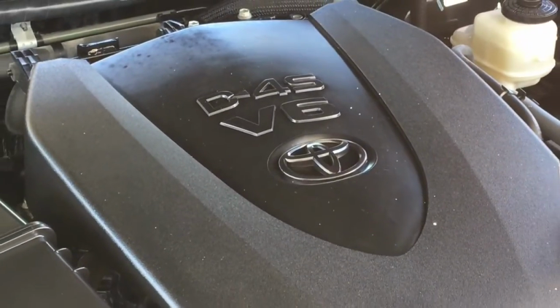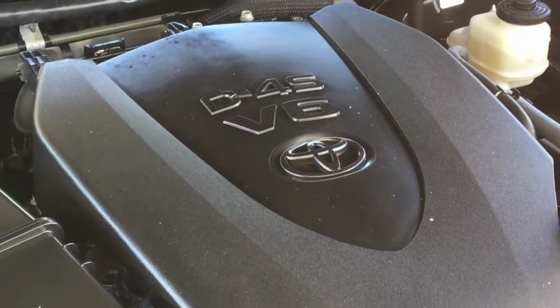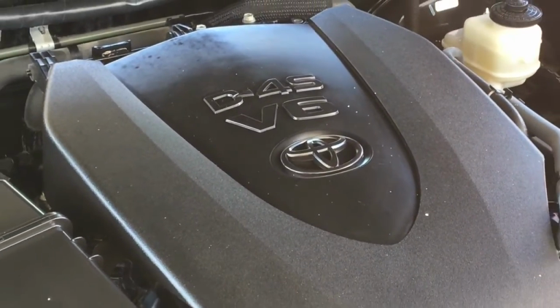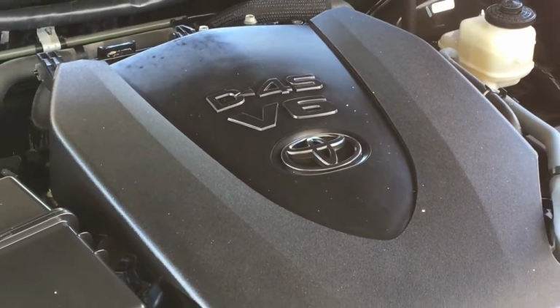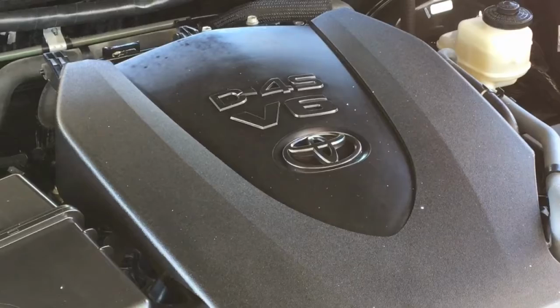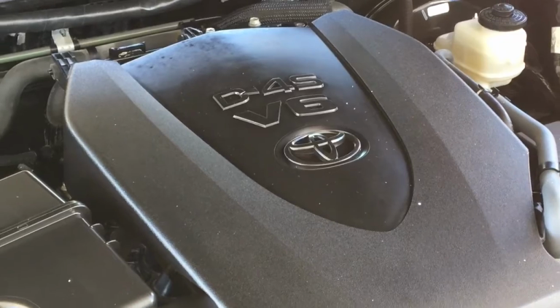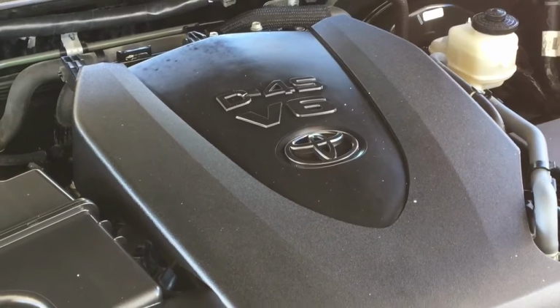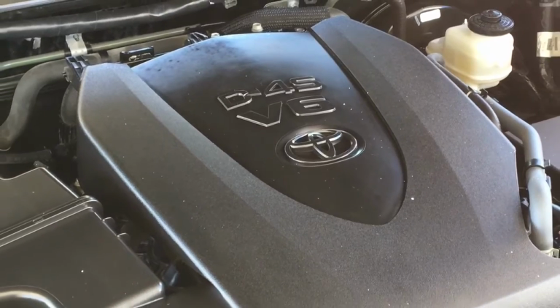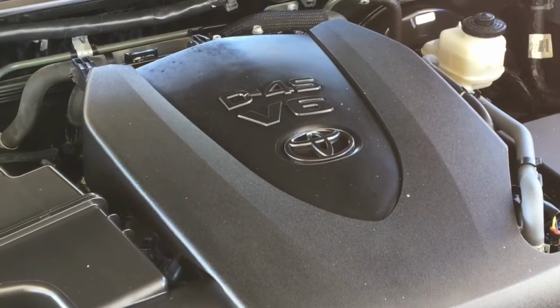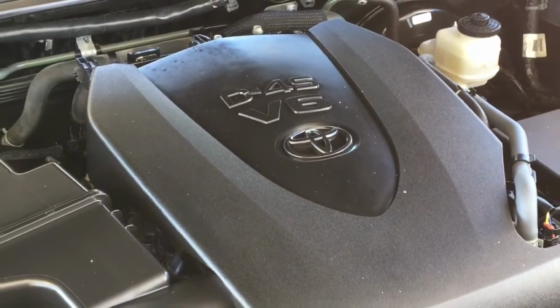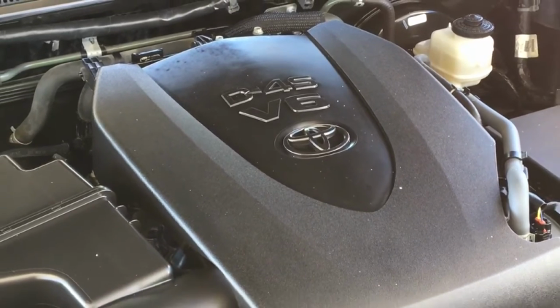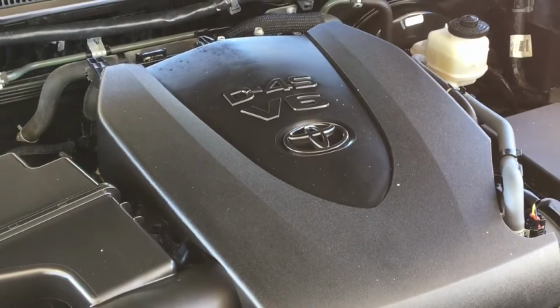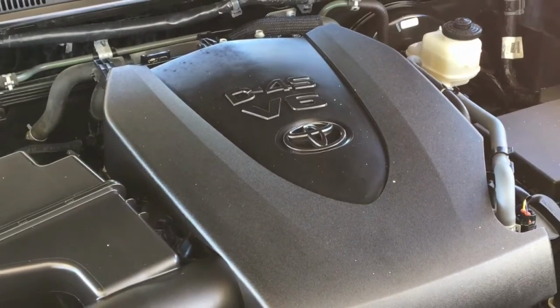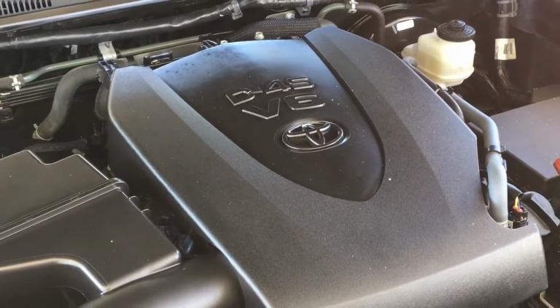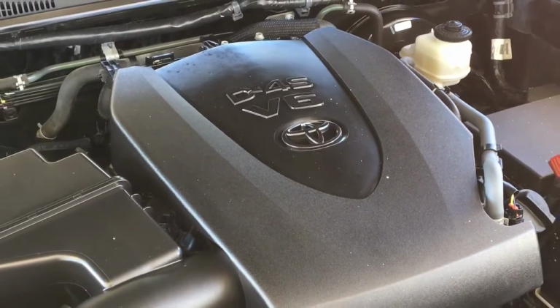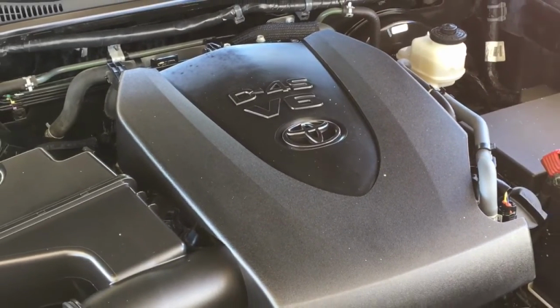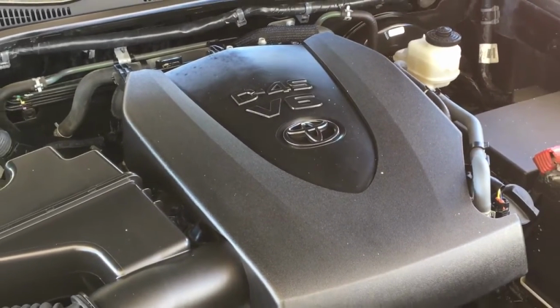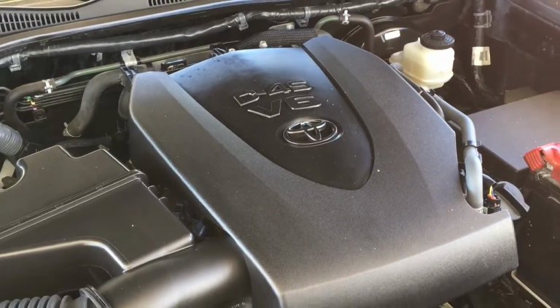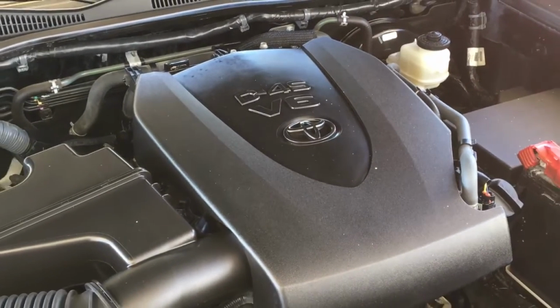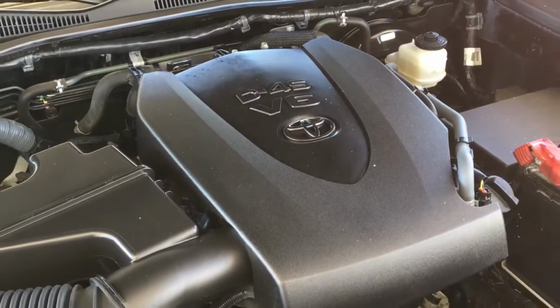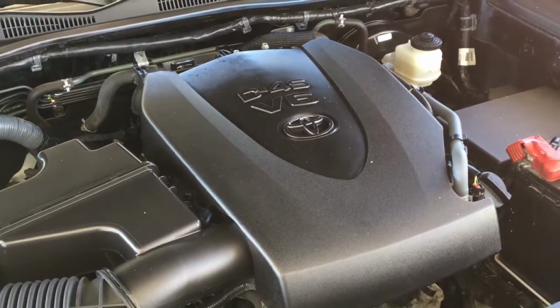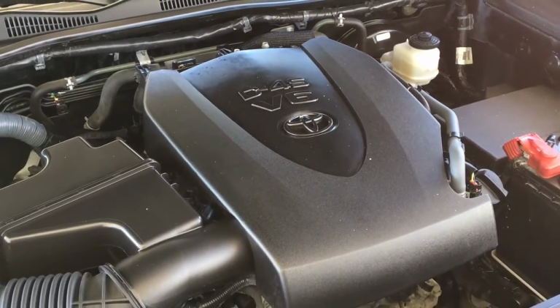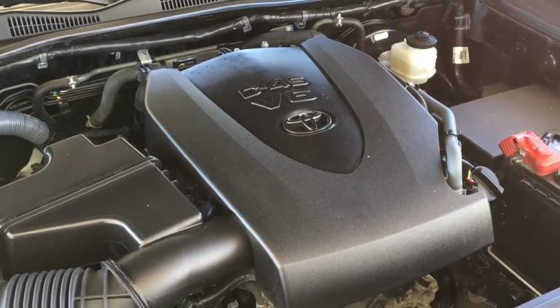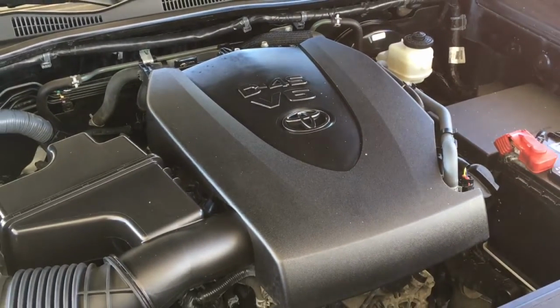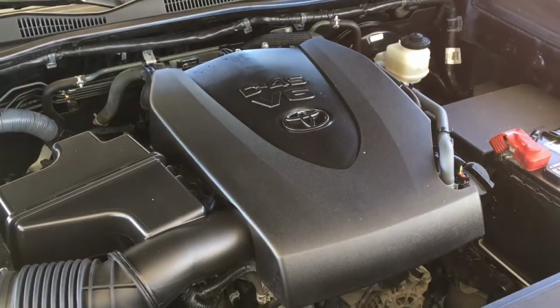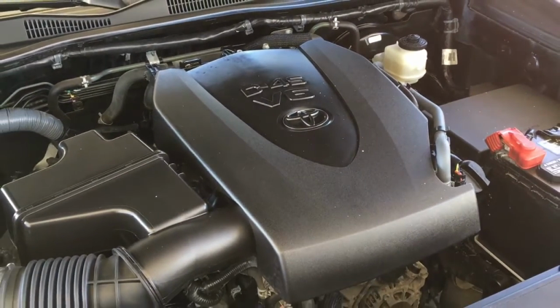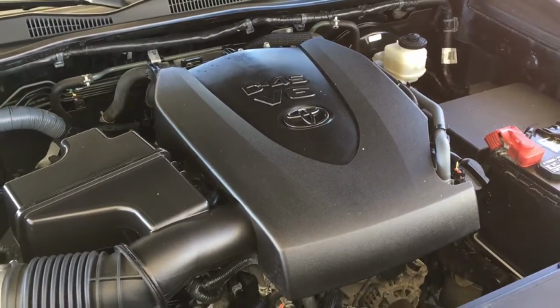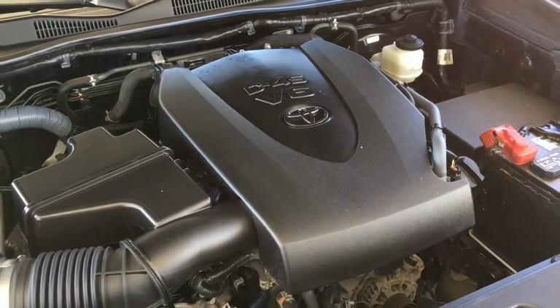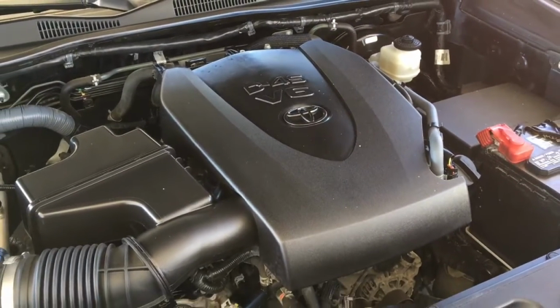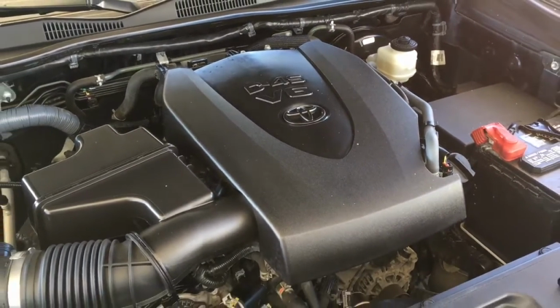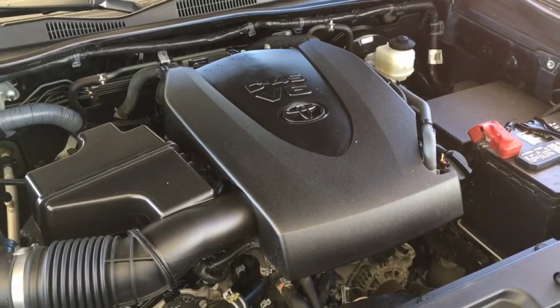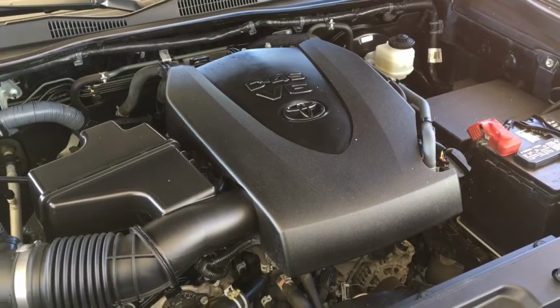The engine bay is clean, and power comes from a 3.5-litre V6 mated to an automatic transmission and four-wheel drive.